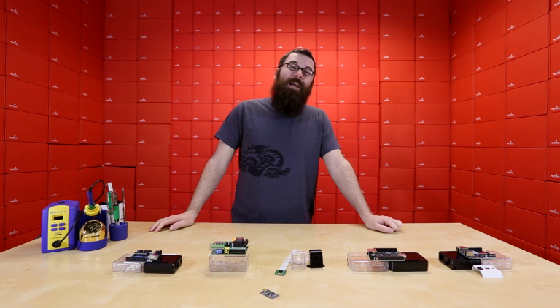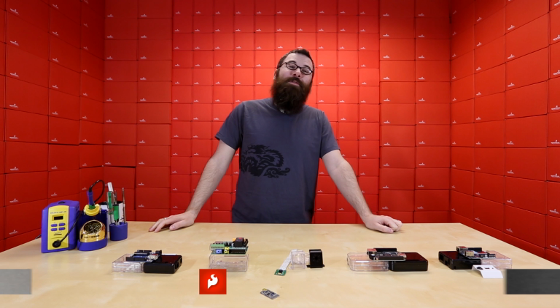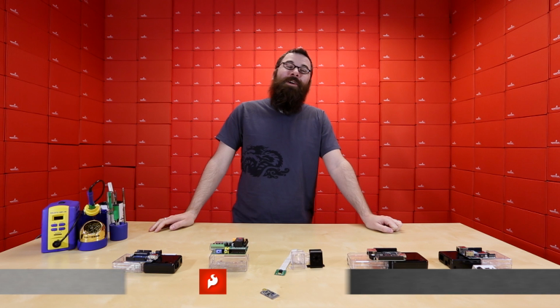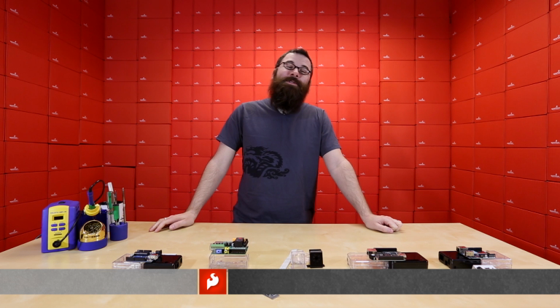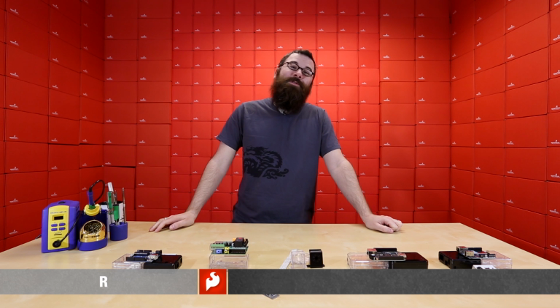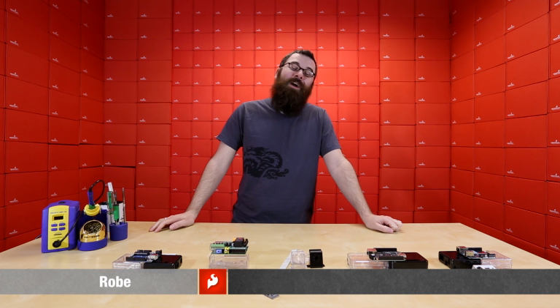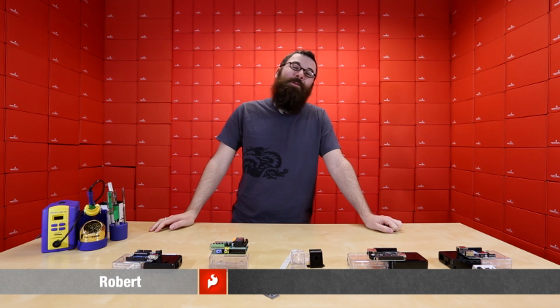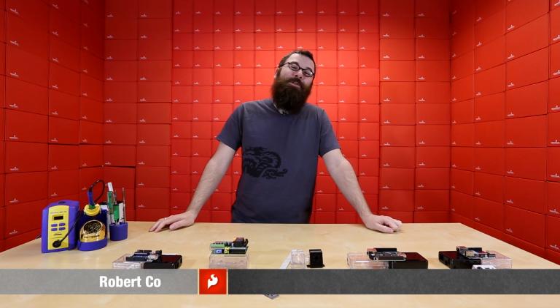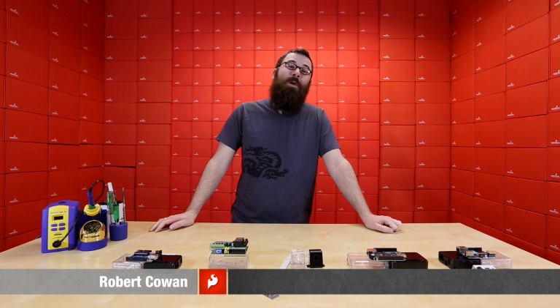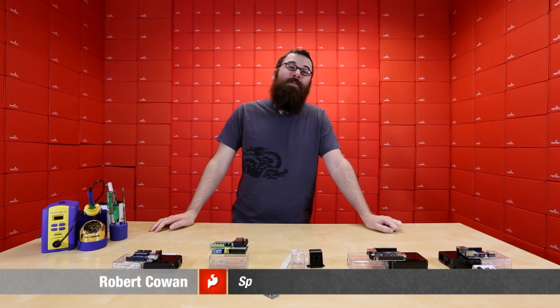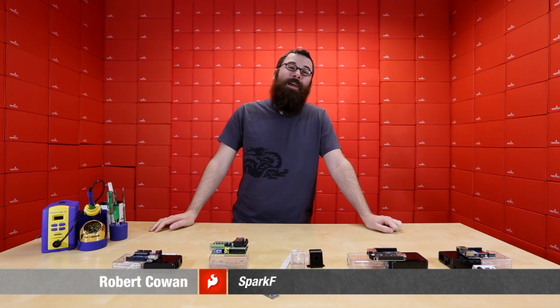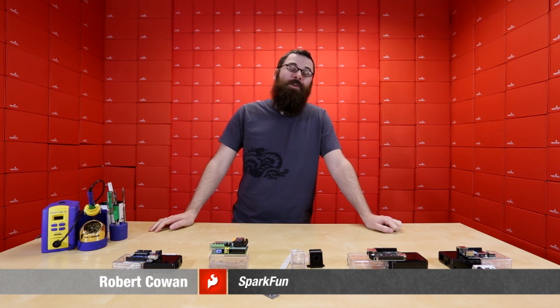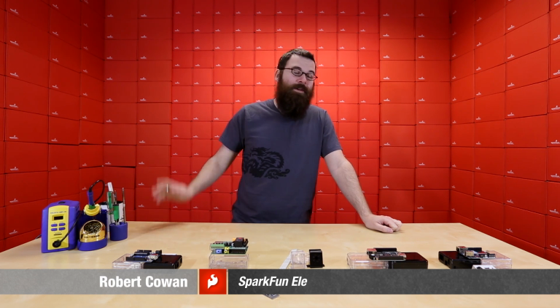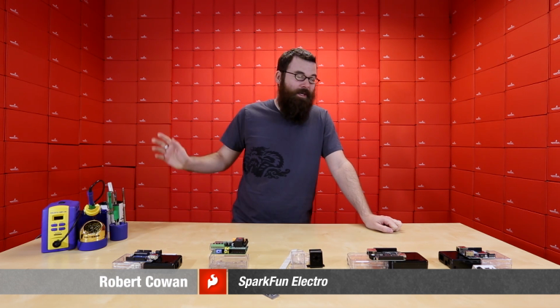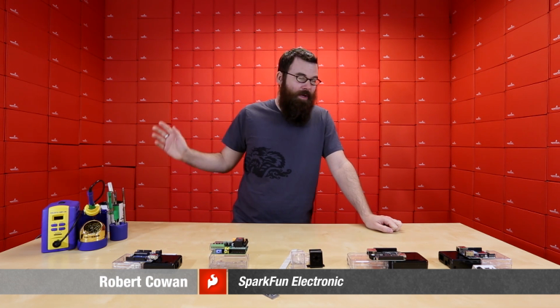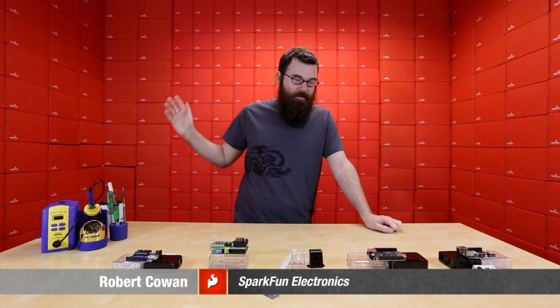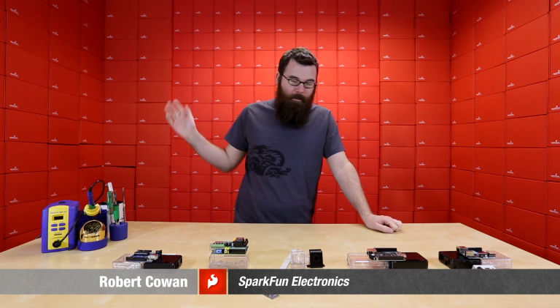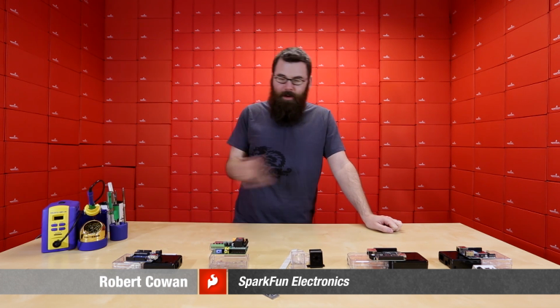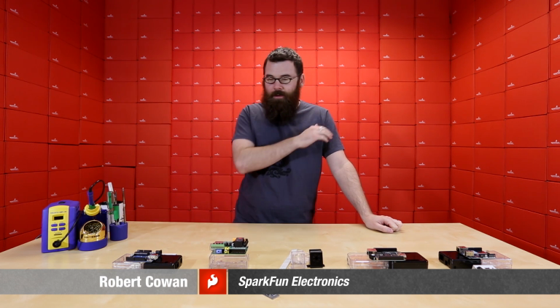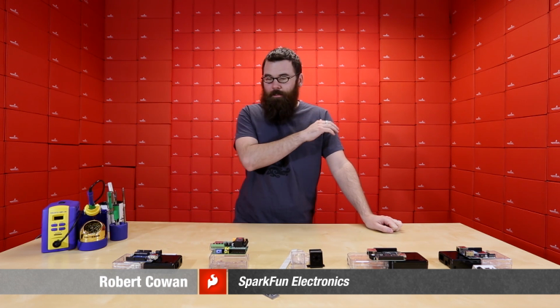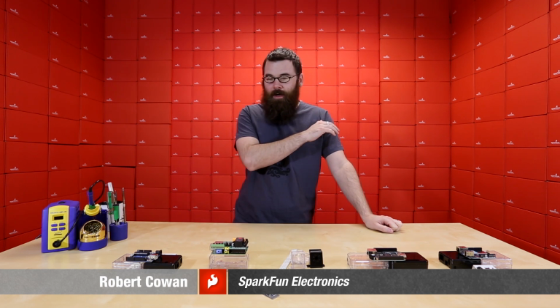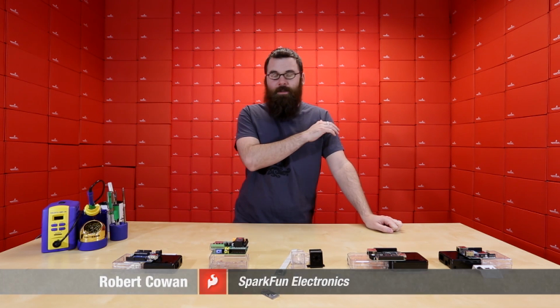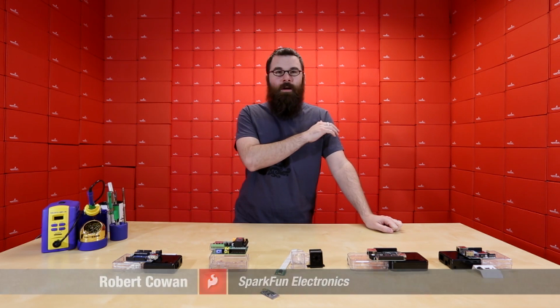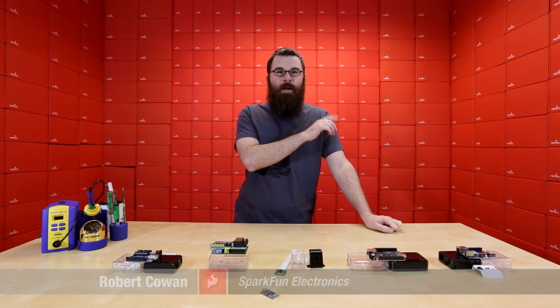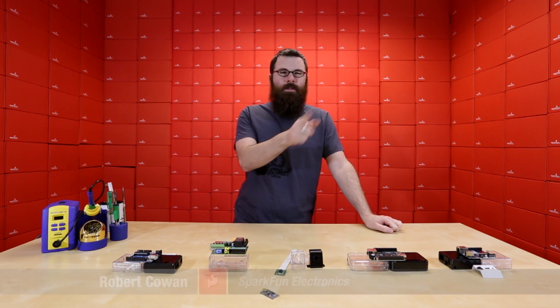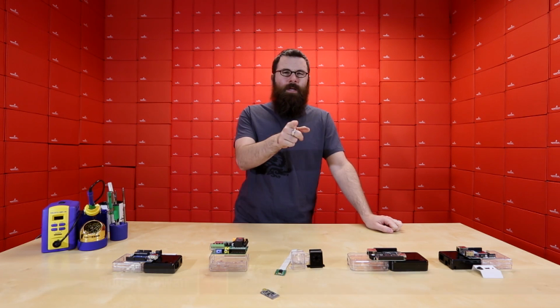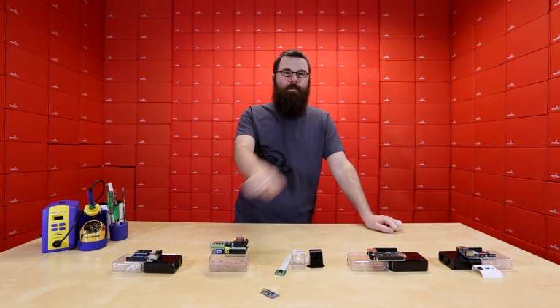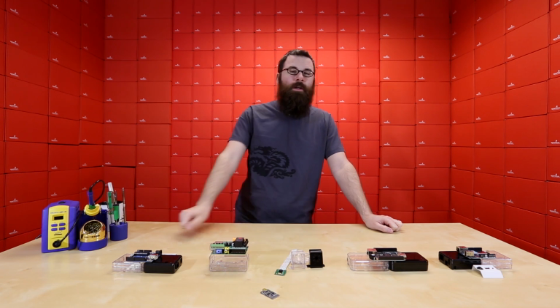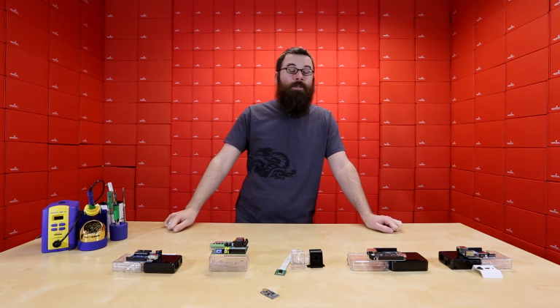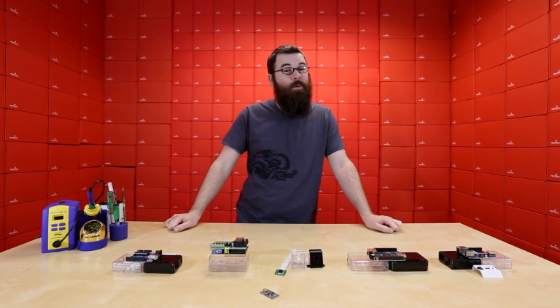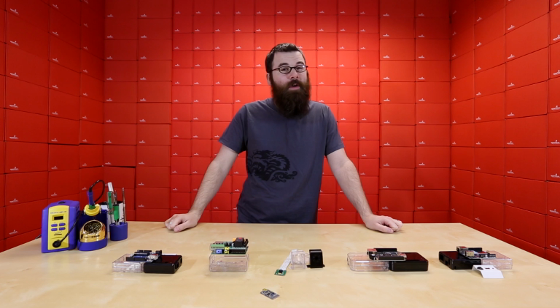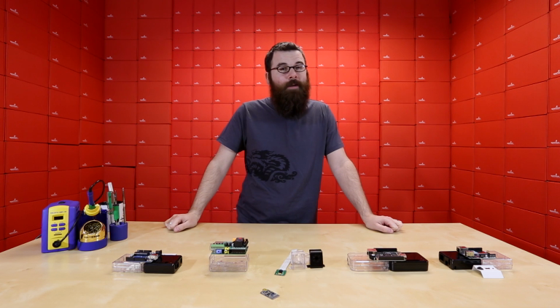Hello everyone, this is Robert with SparkFun Electronics, and we have a bunch of new products to talk about, so let's dive right in and see what we've got.